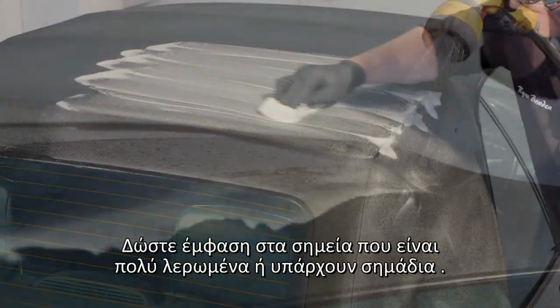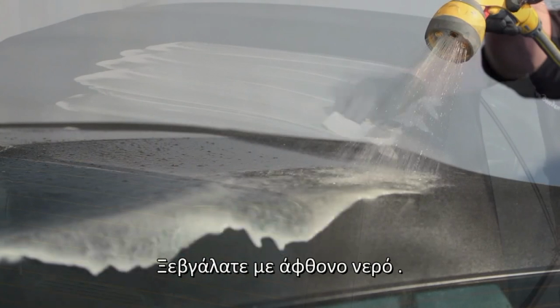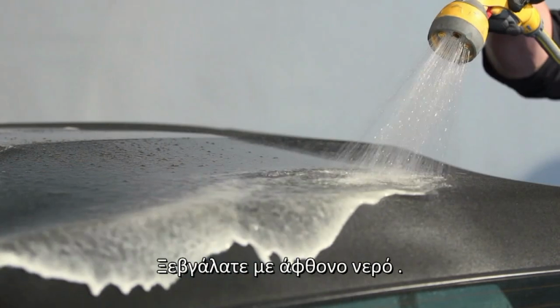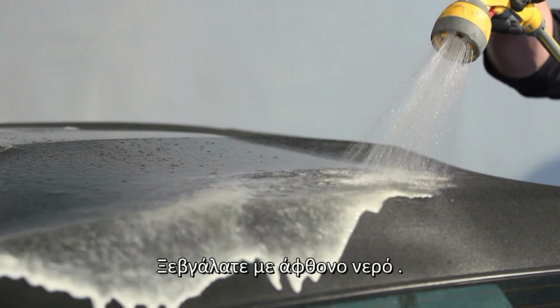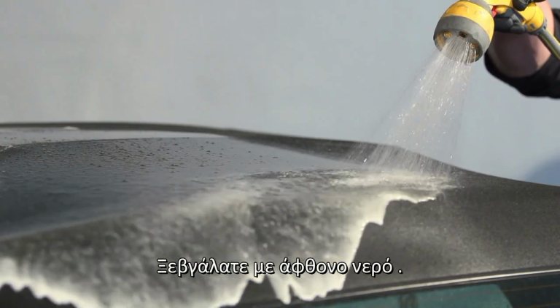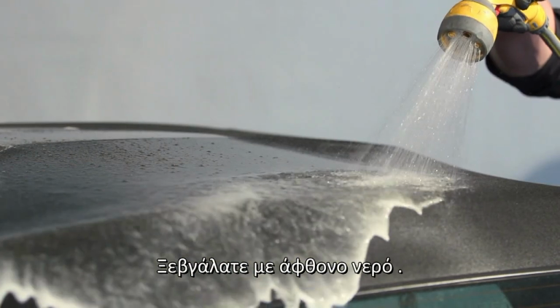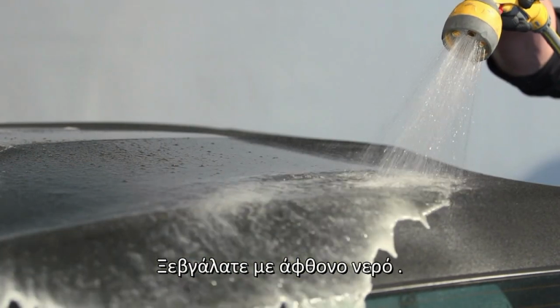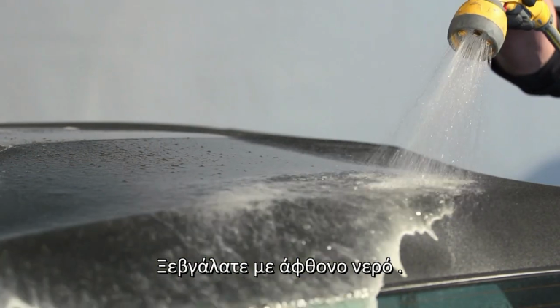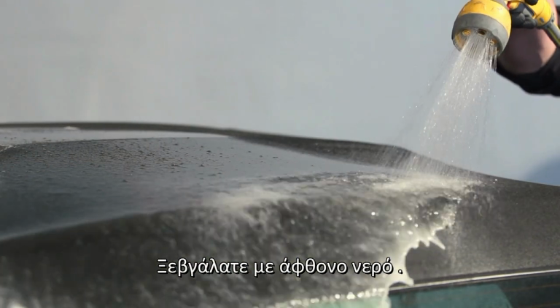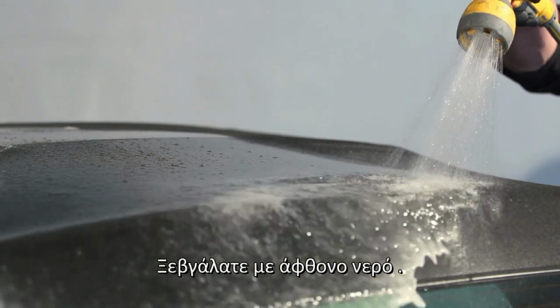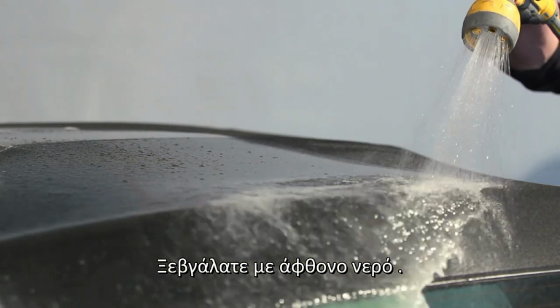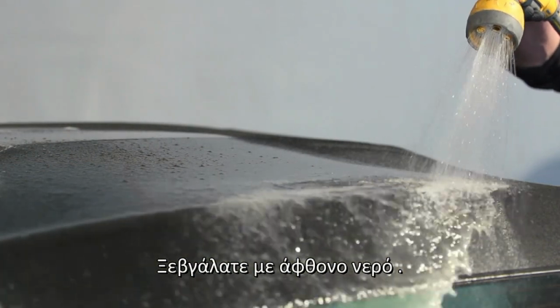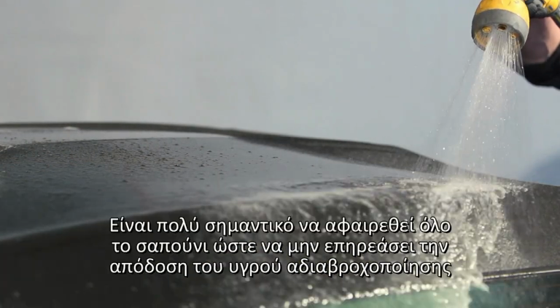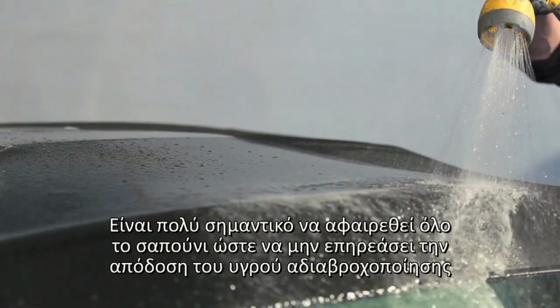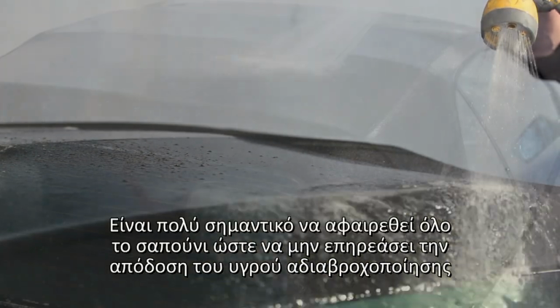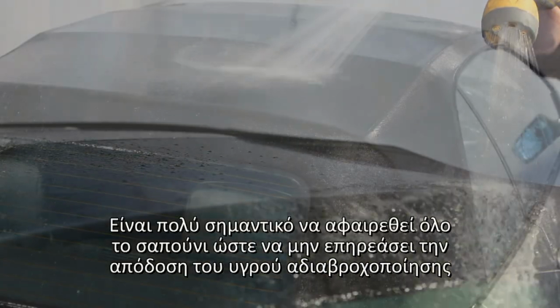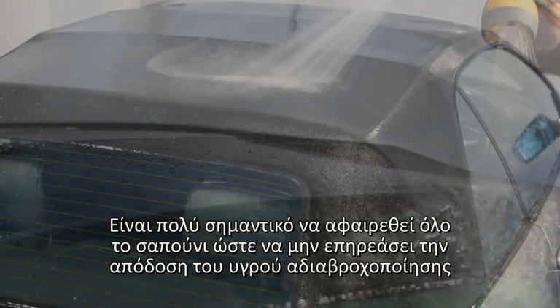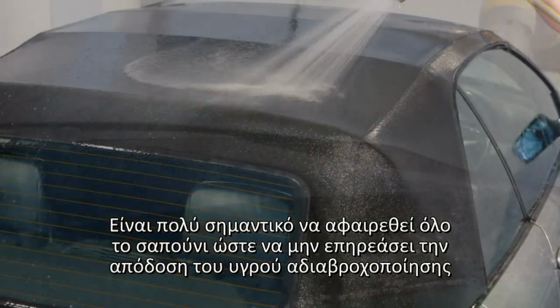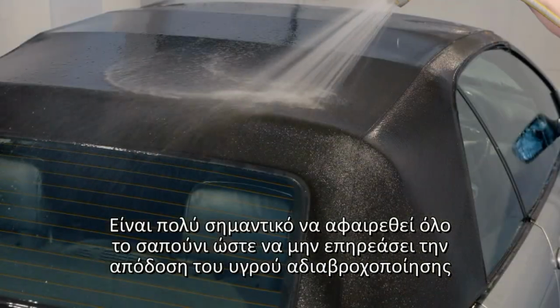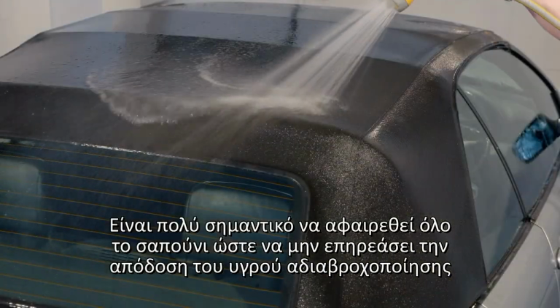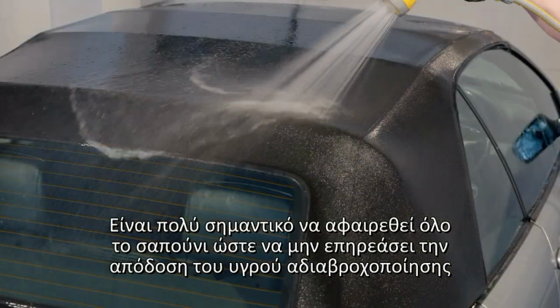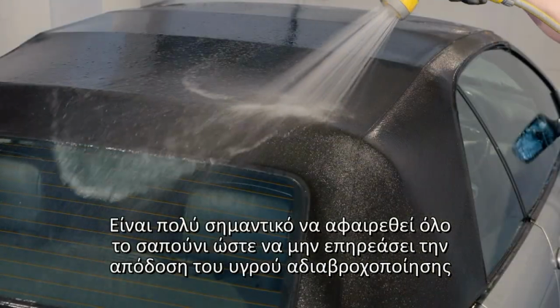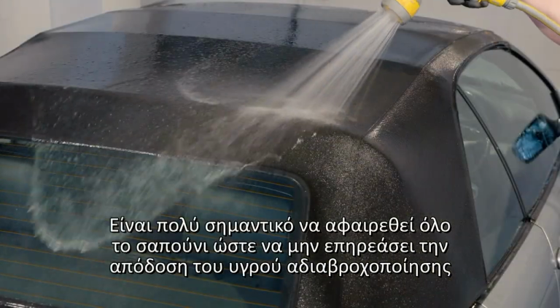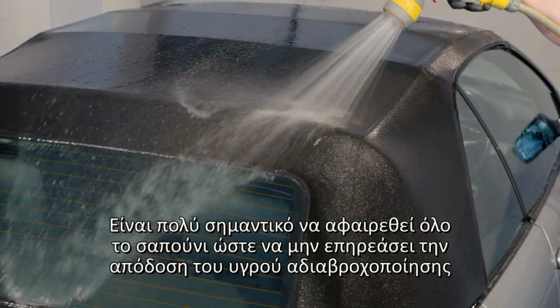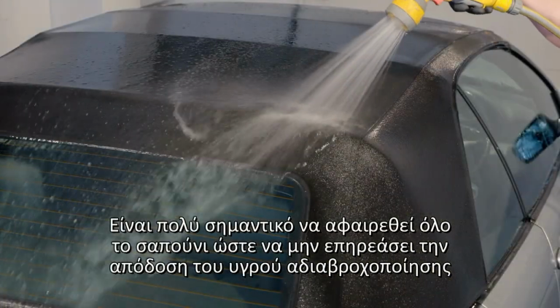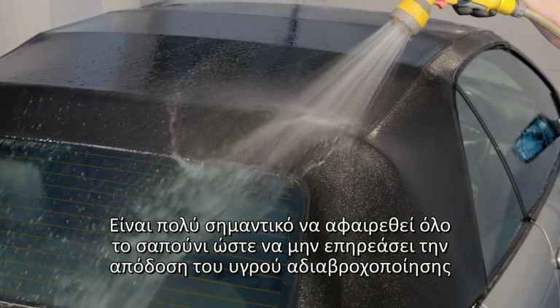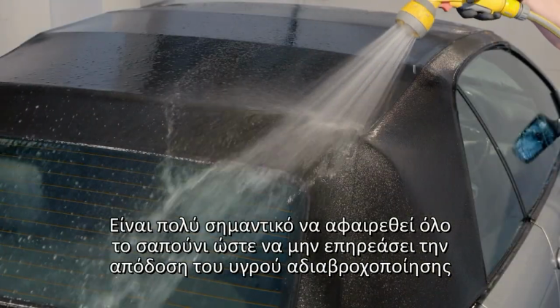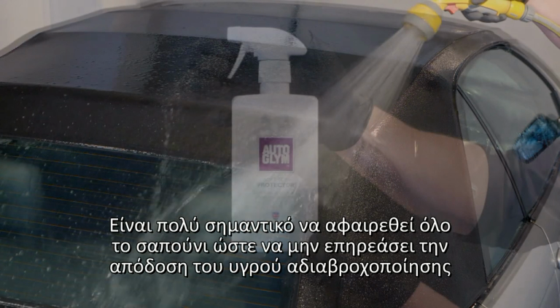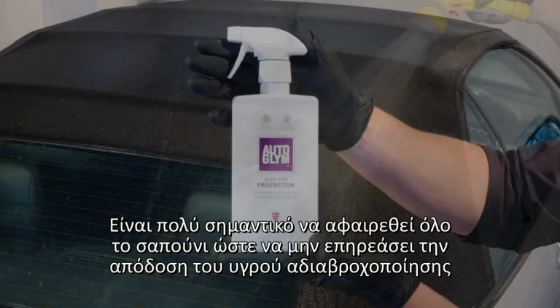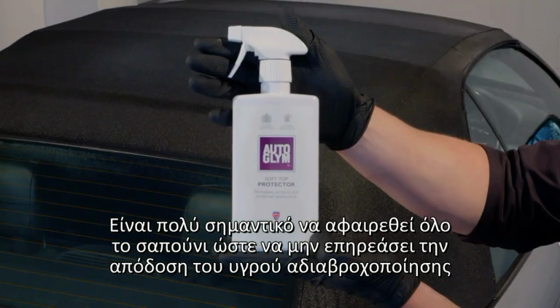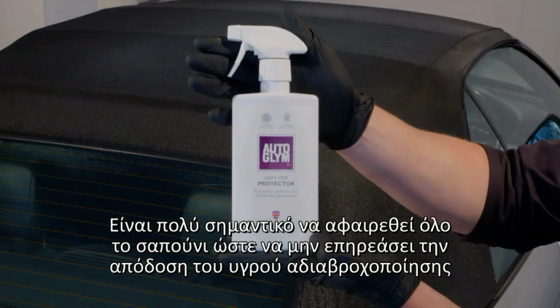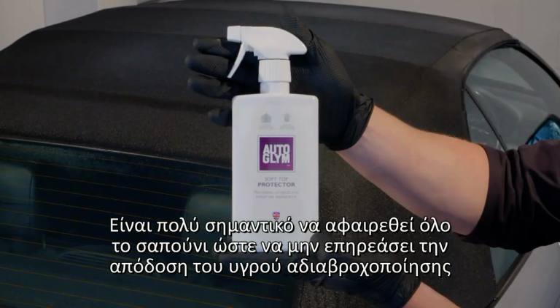Once the hood is fully cleaned rinse it thoroughly. It's important that the cleaner is removed or it can affect the performance of the proofer.